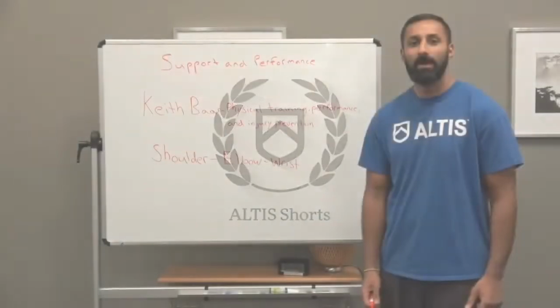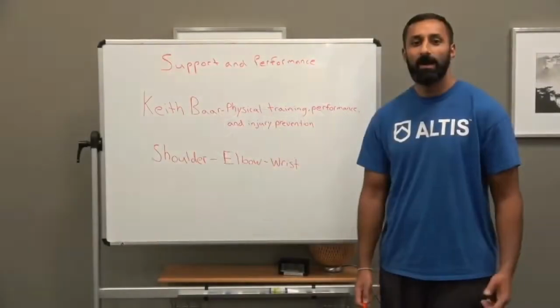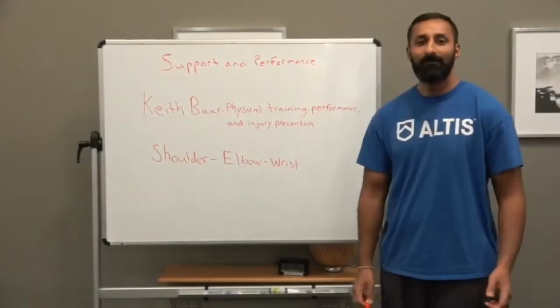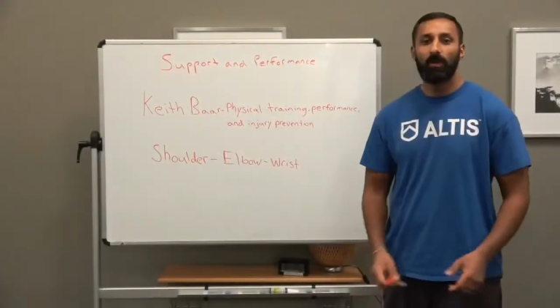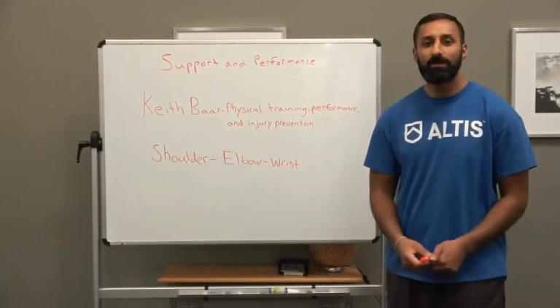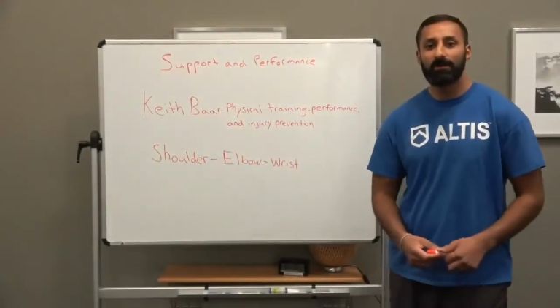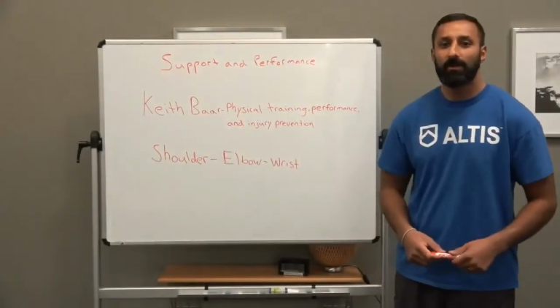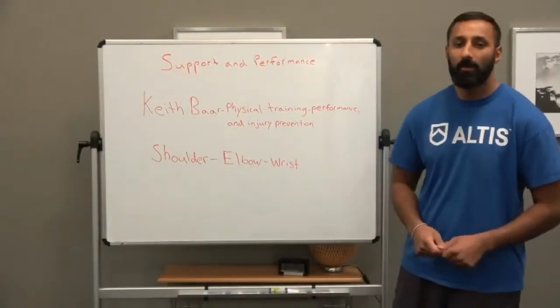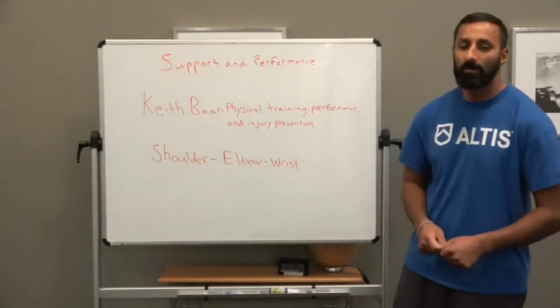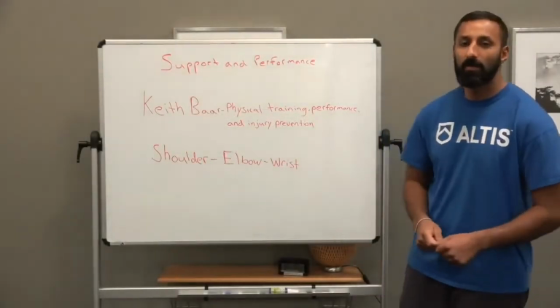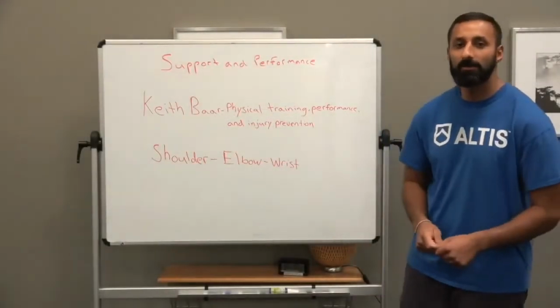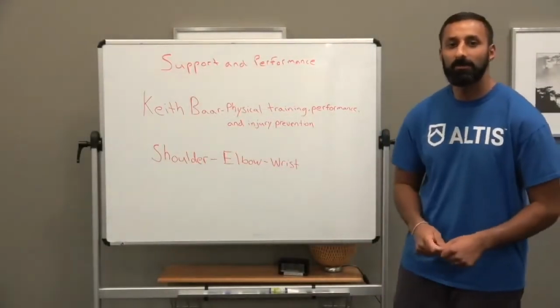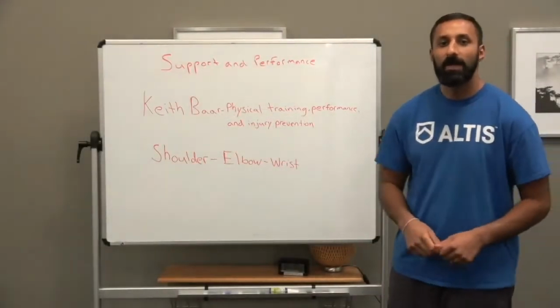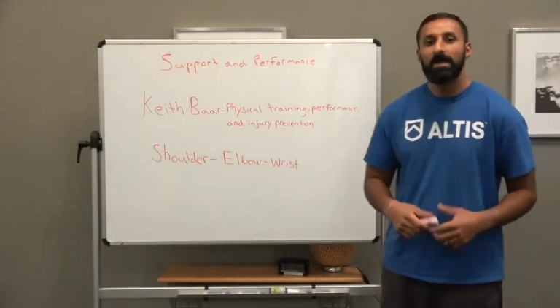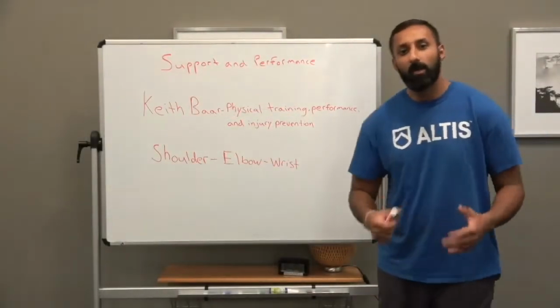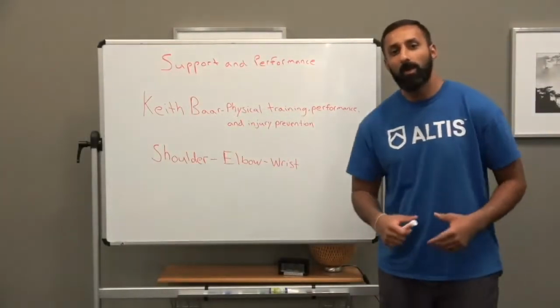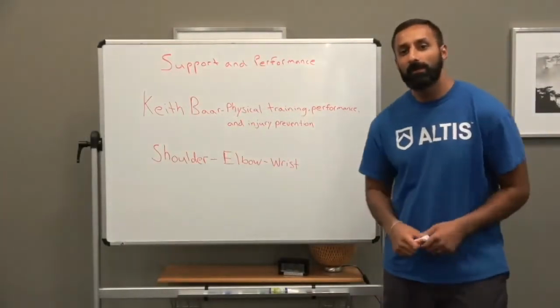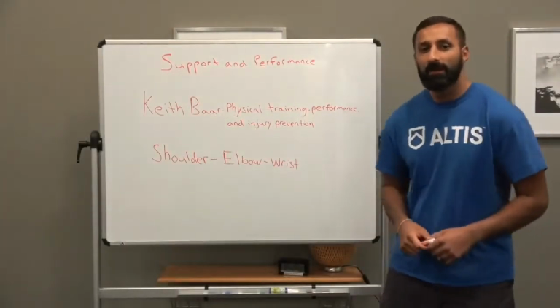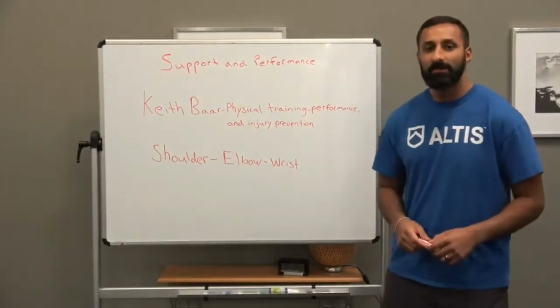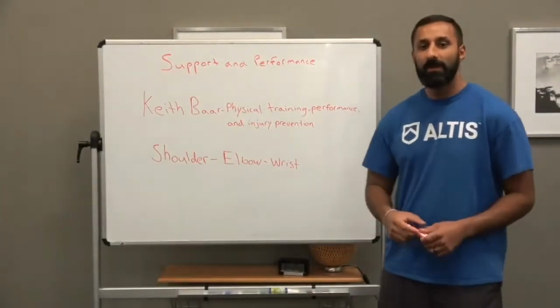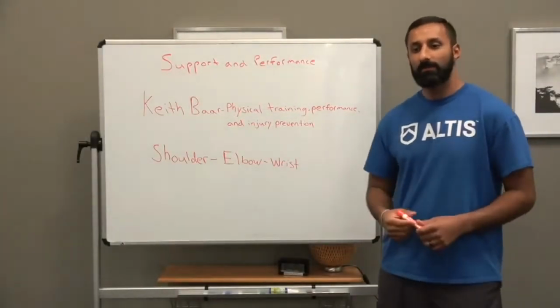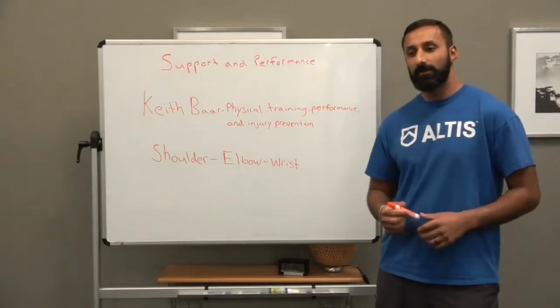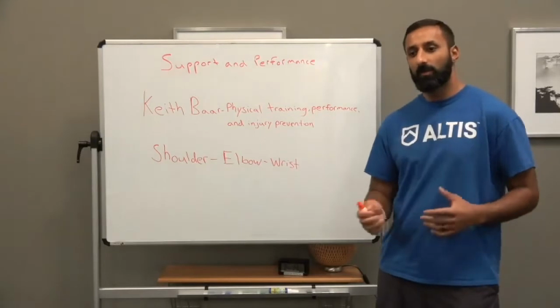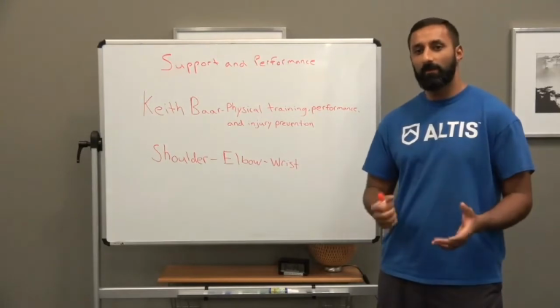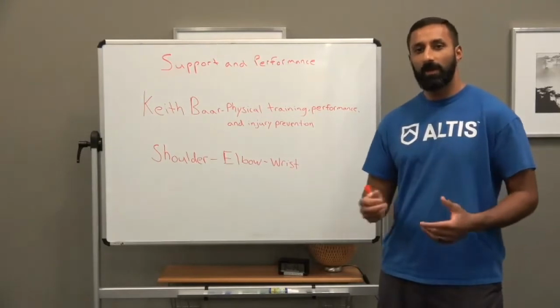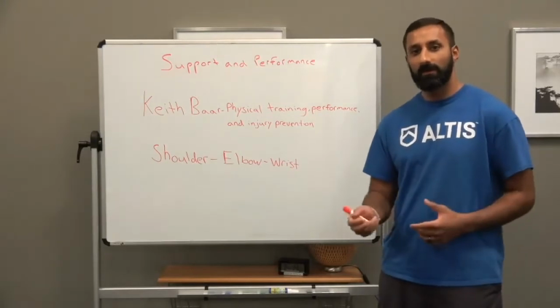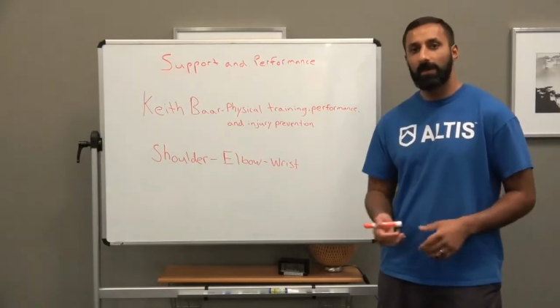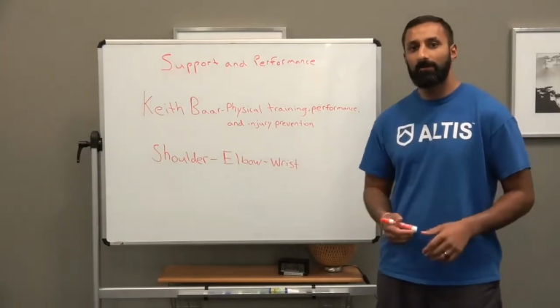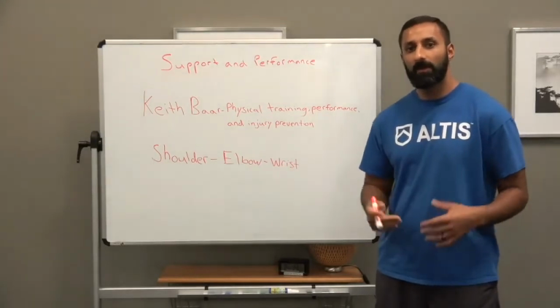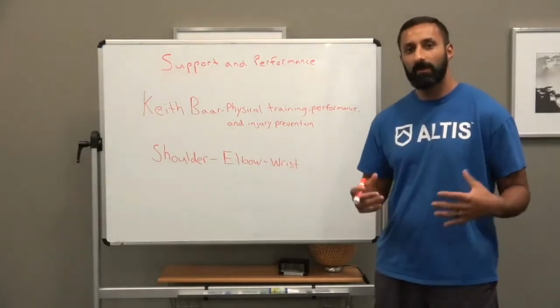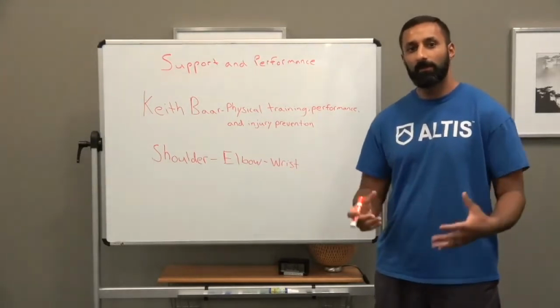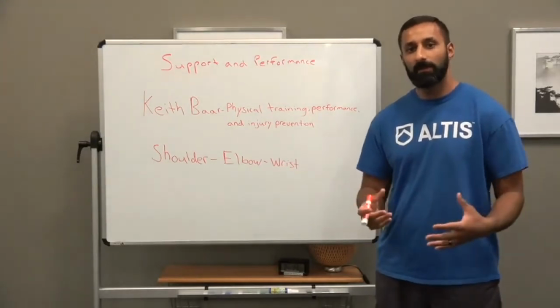Hi everyone, Dr. Randhauer here from Altus, and what I want to discuss today is a few random thoughts I've been having on the upper limb.